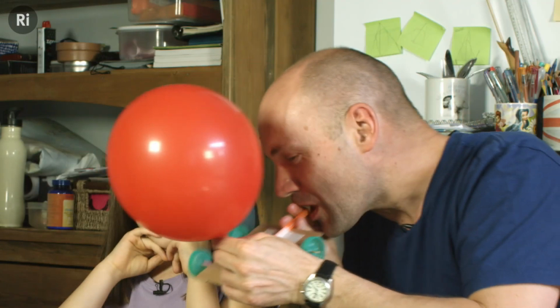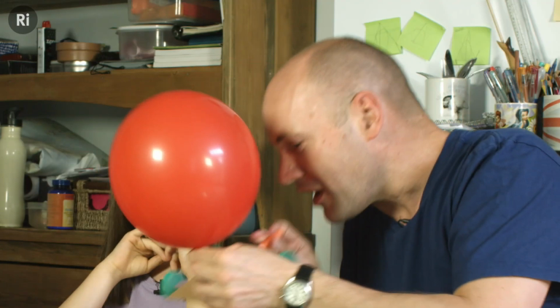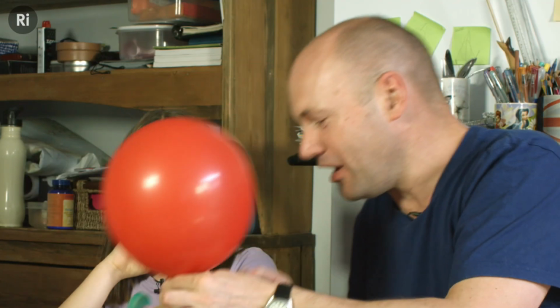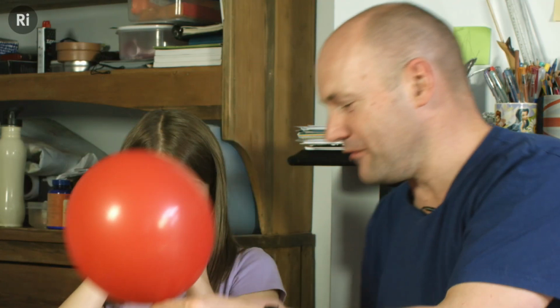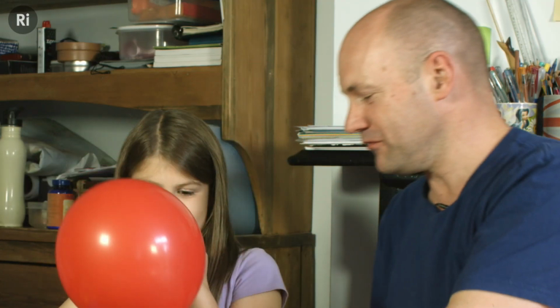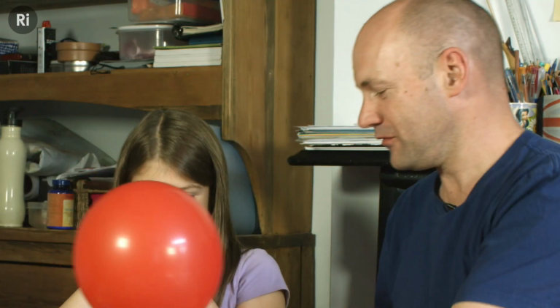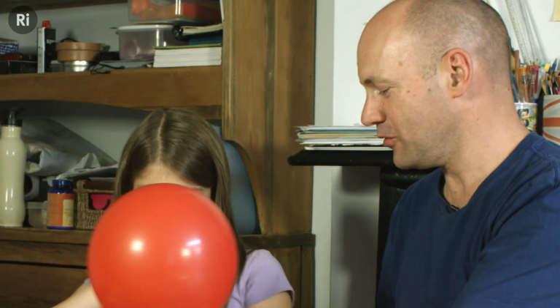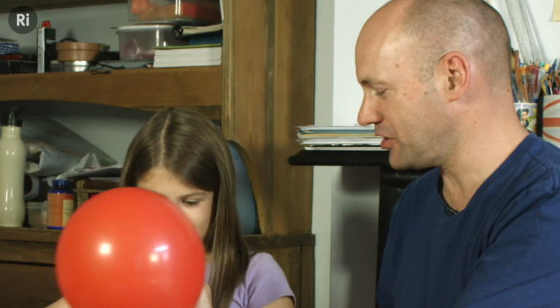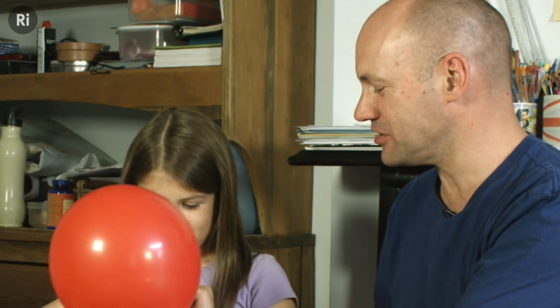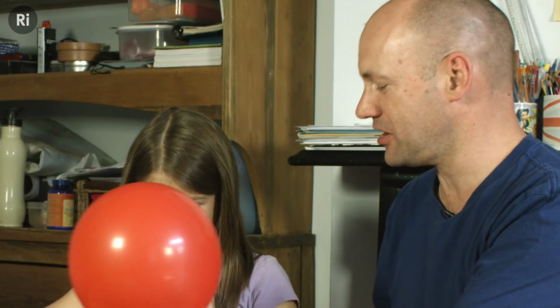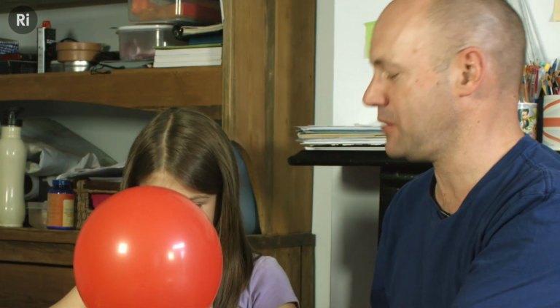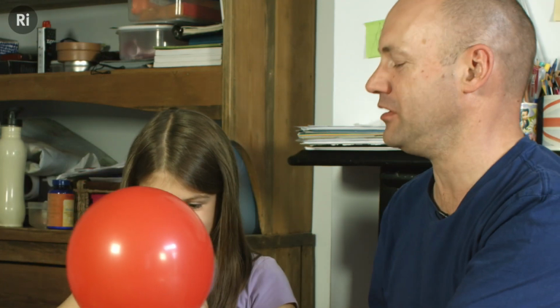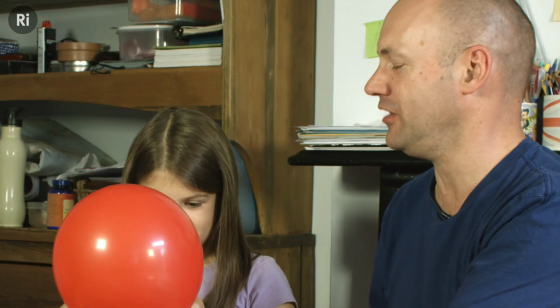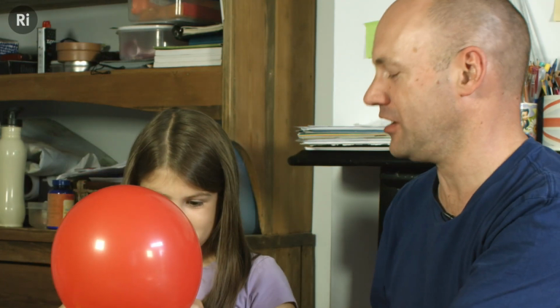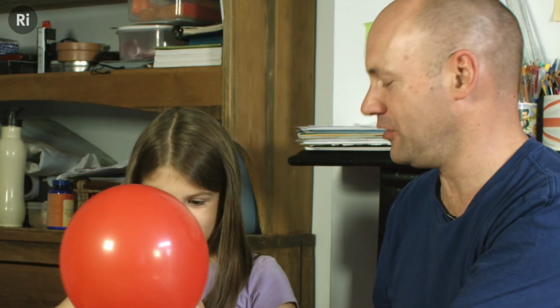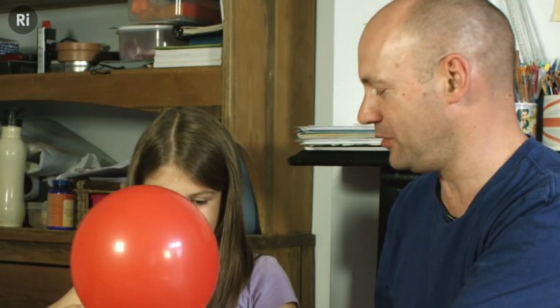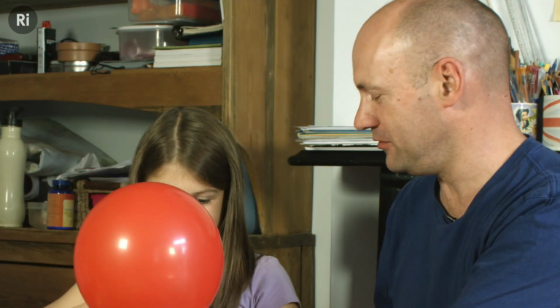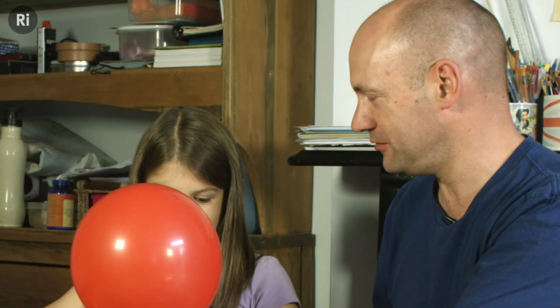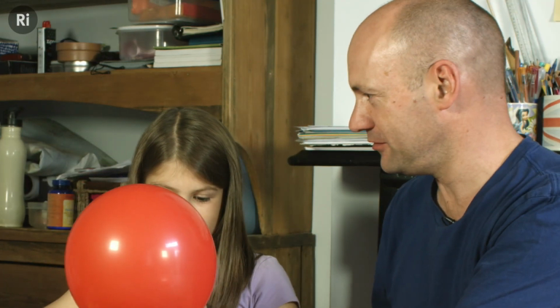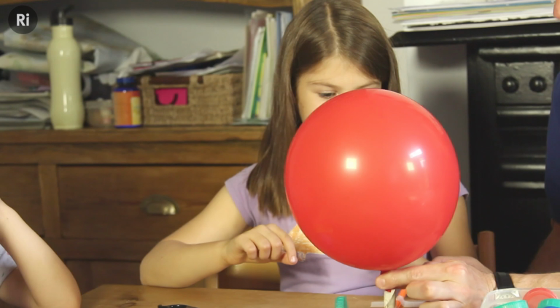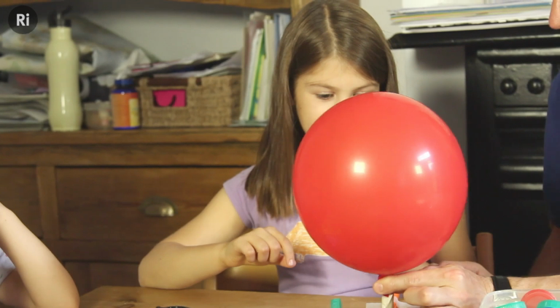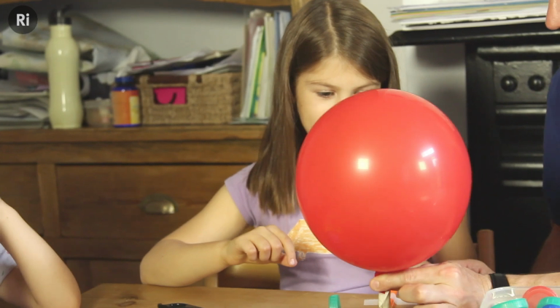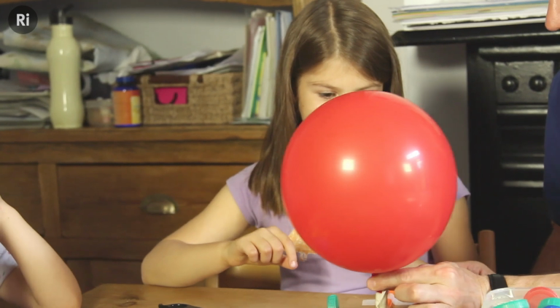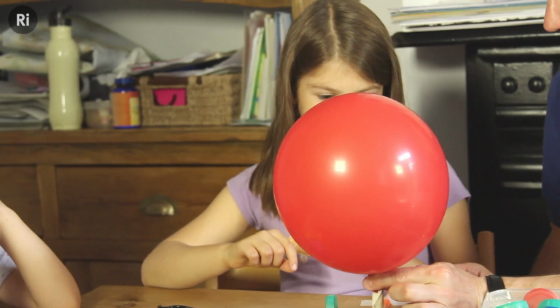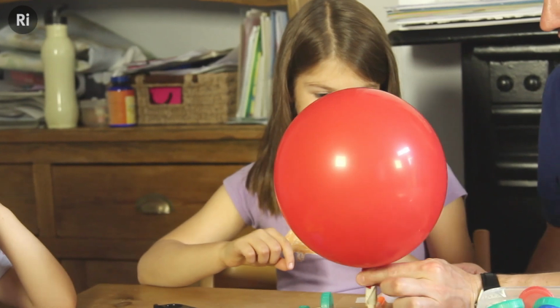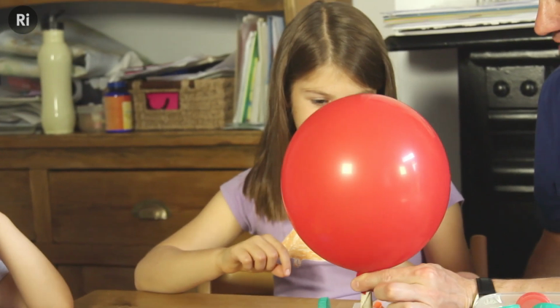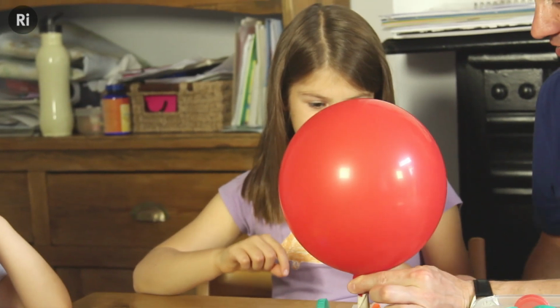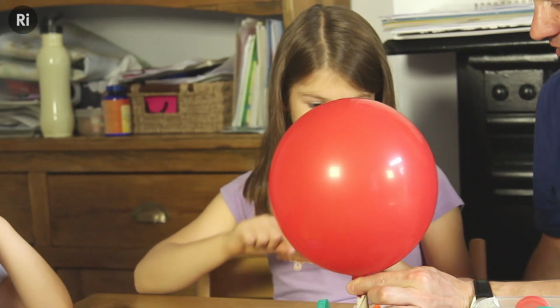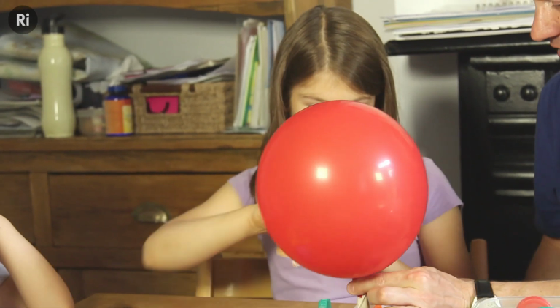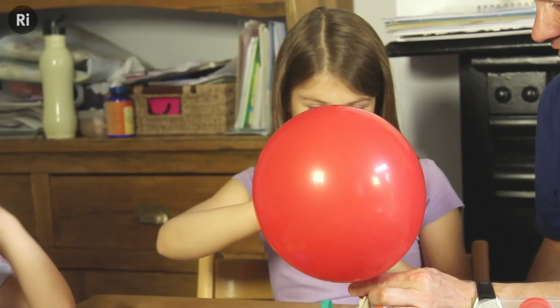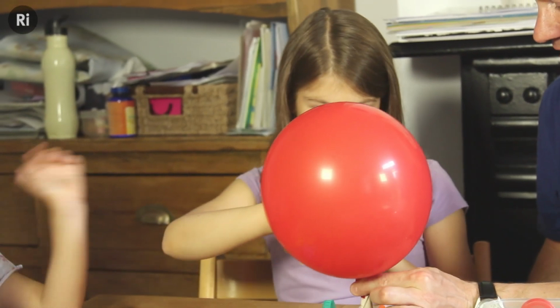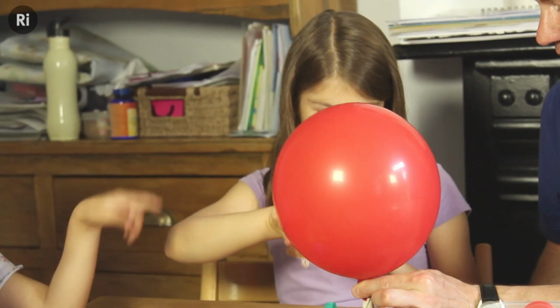What do you think is going to happen if I let go of the balloon? It'll move. Which direction? That way.